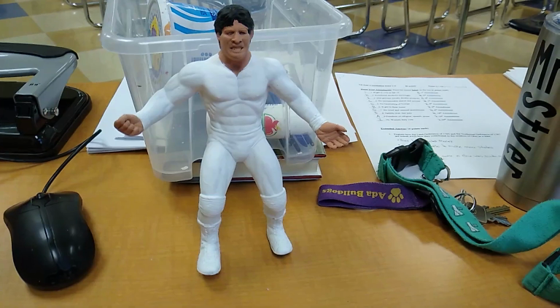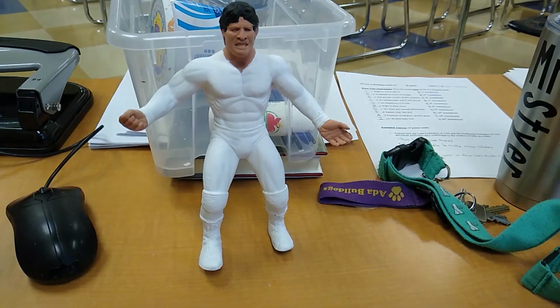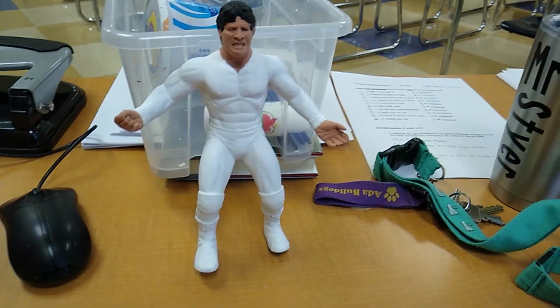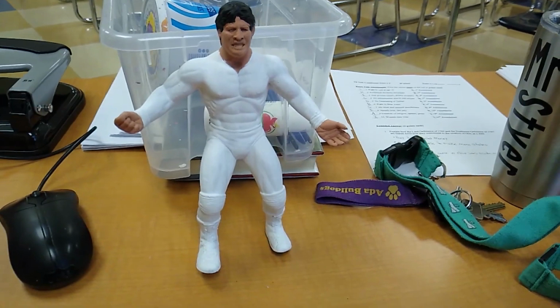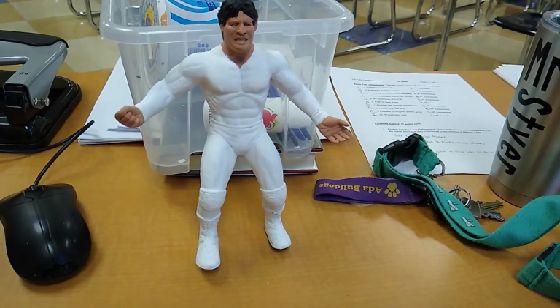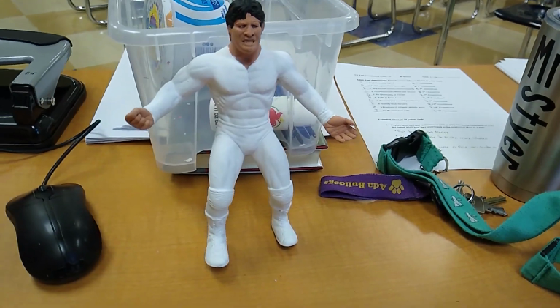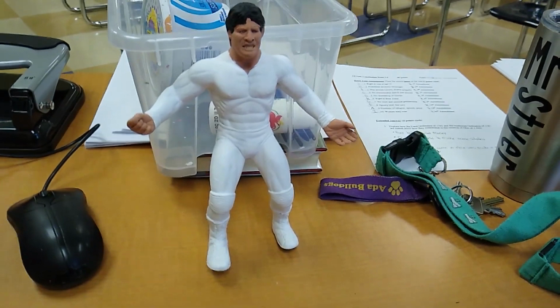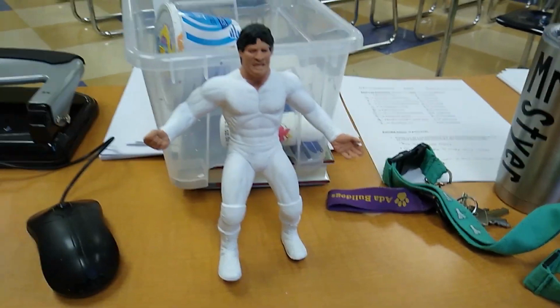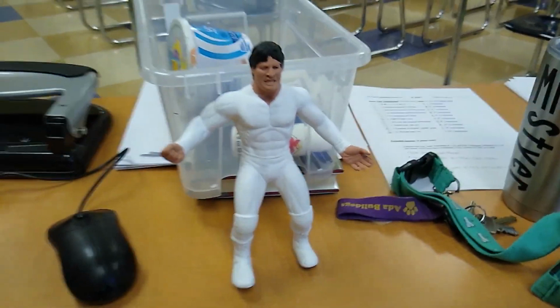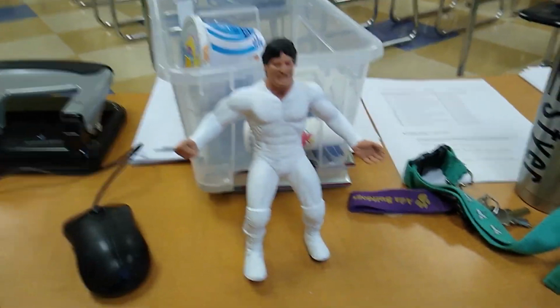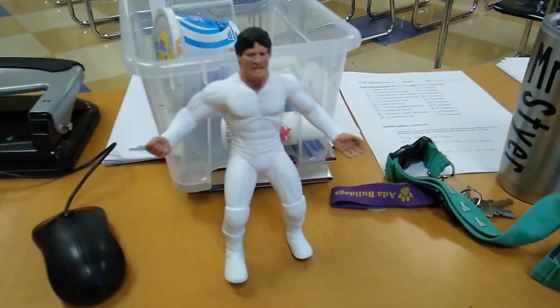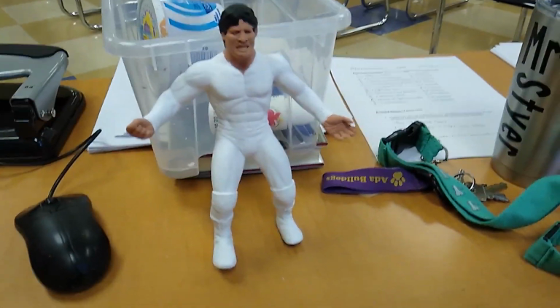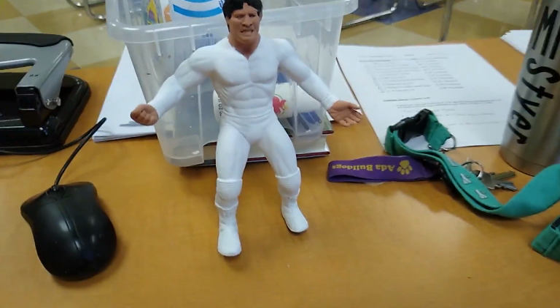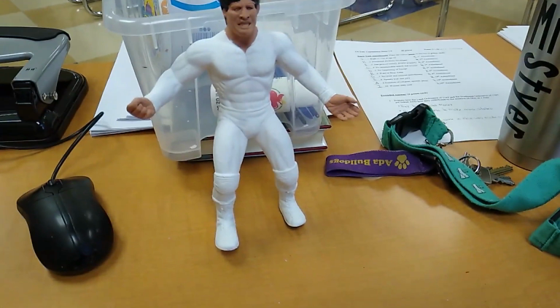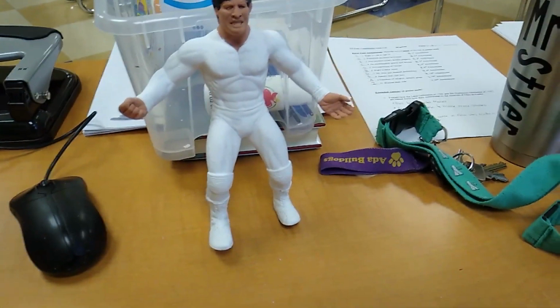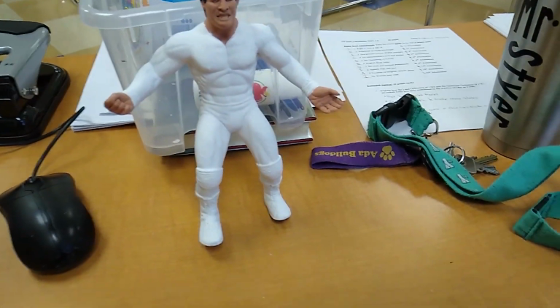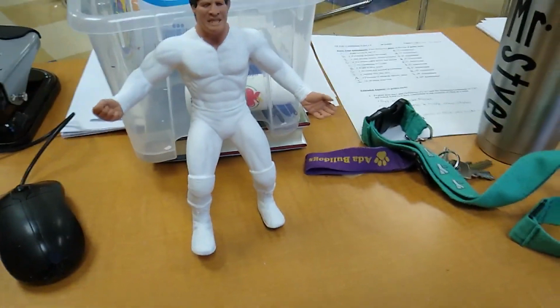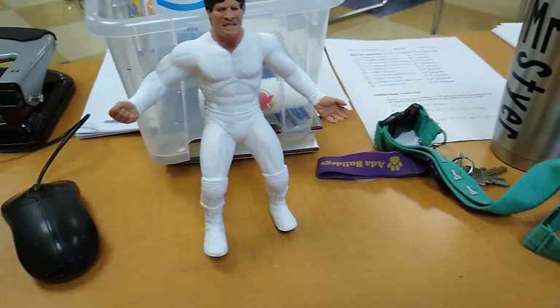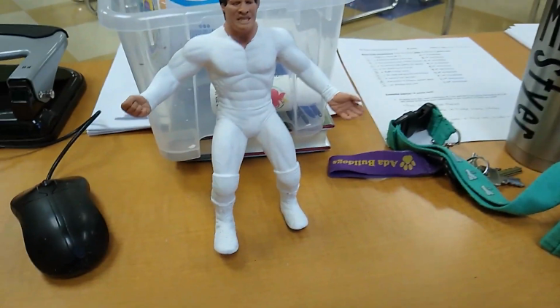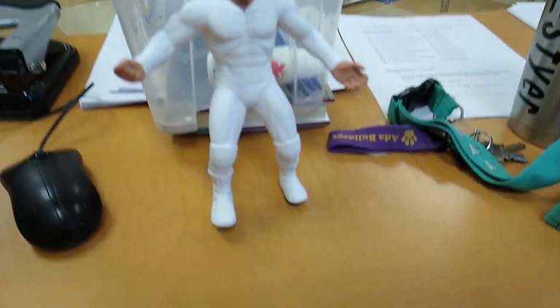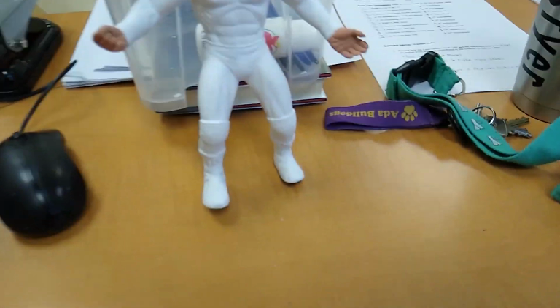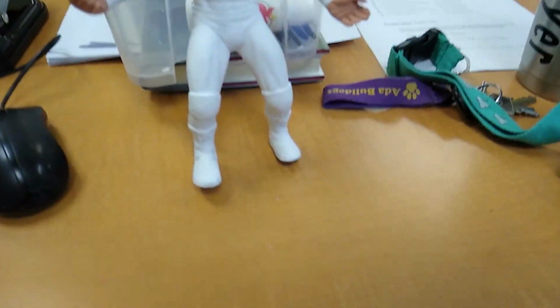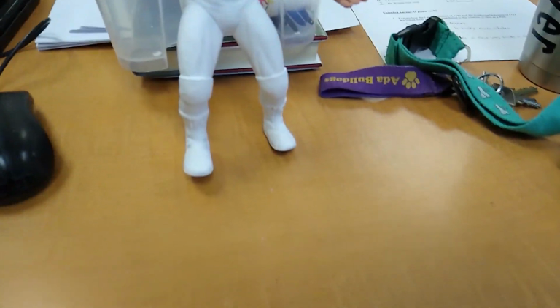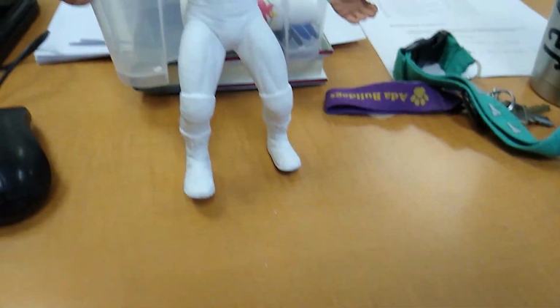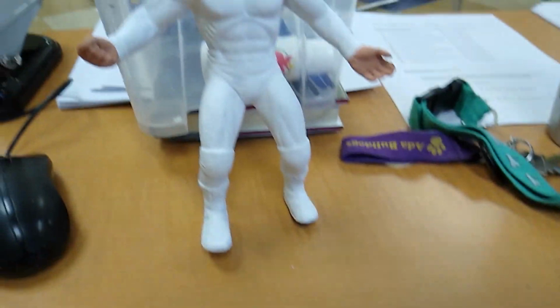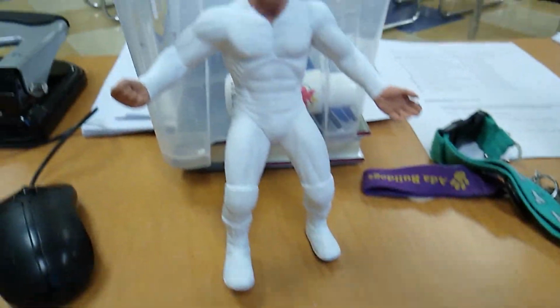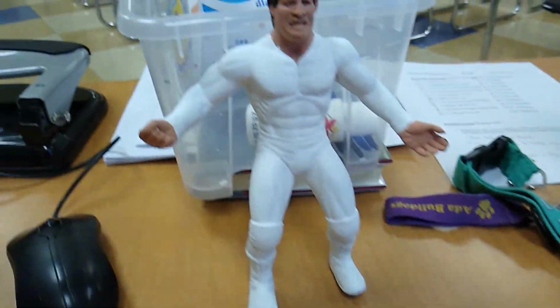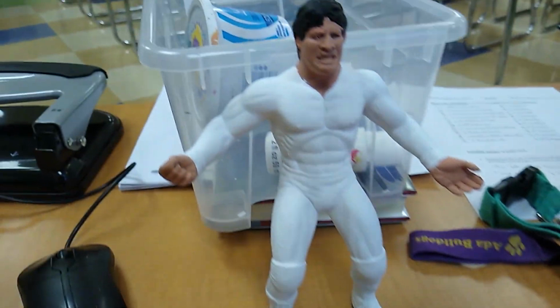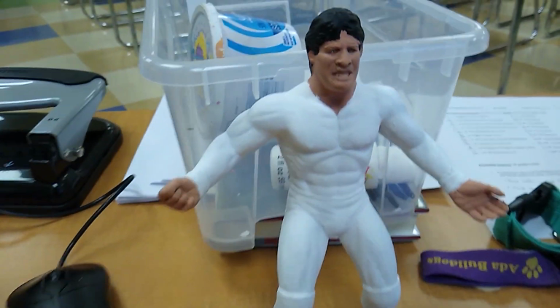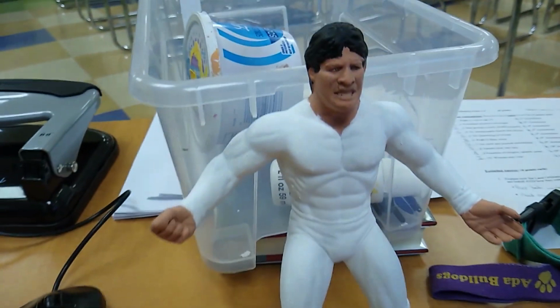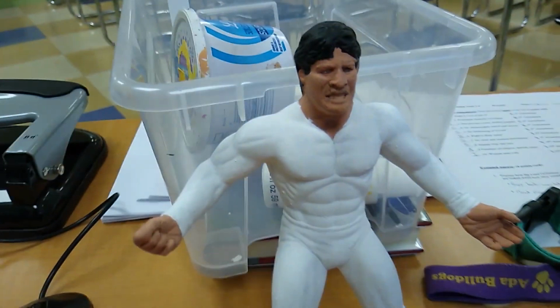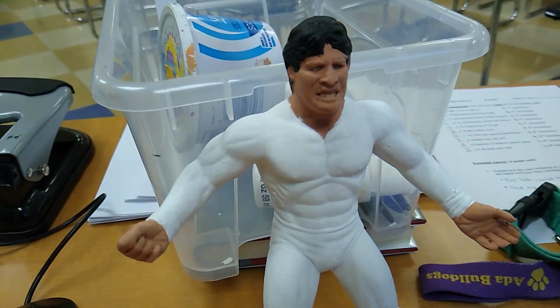Hey, welcome back to my WWF LJN Customs page. Here's what I'm working on currently.